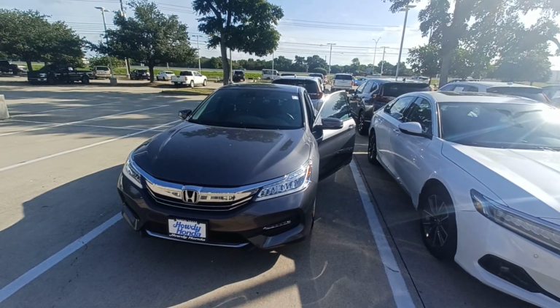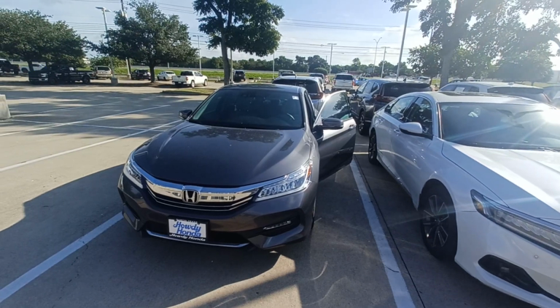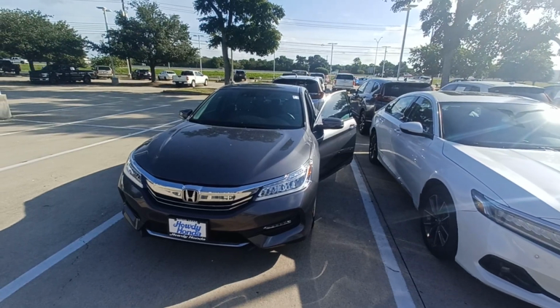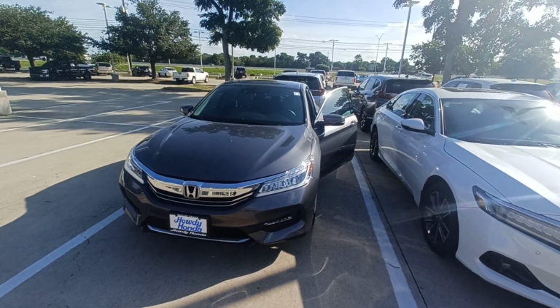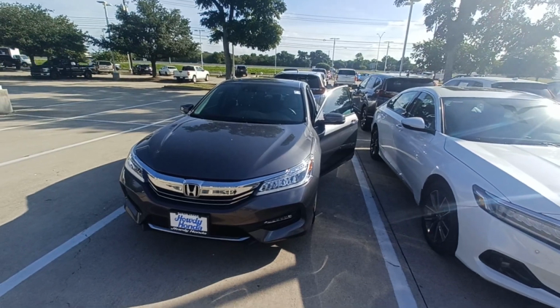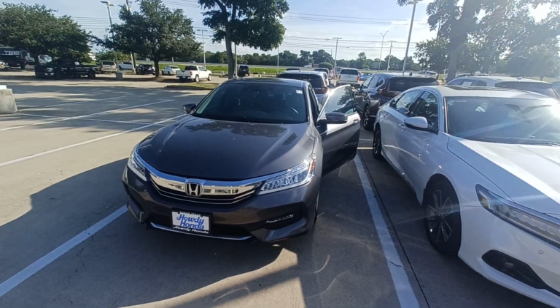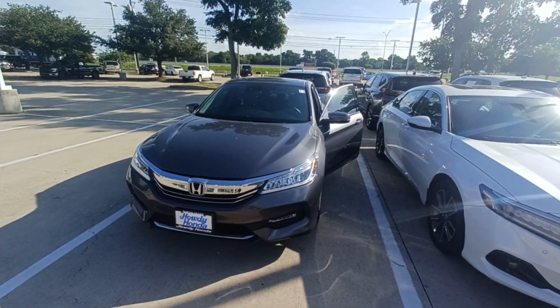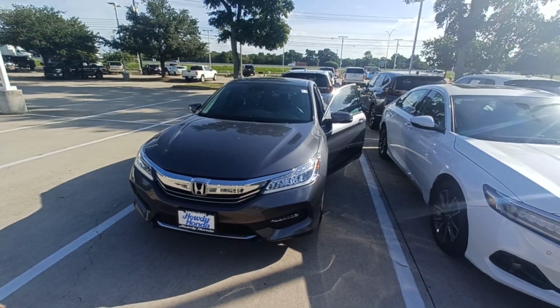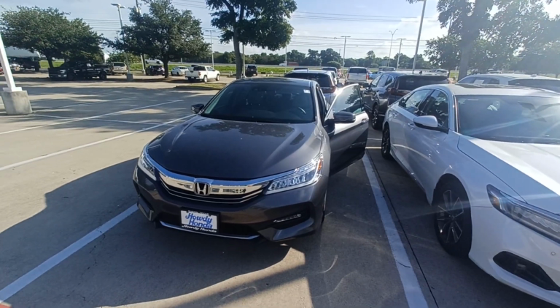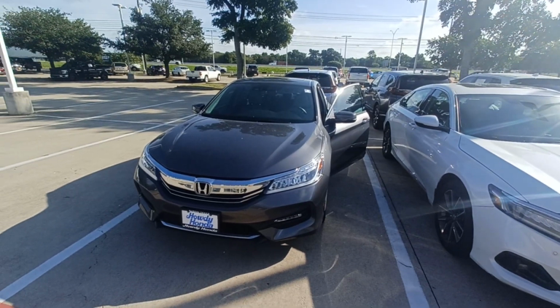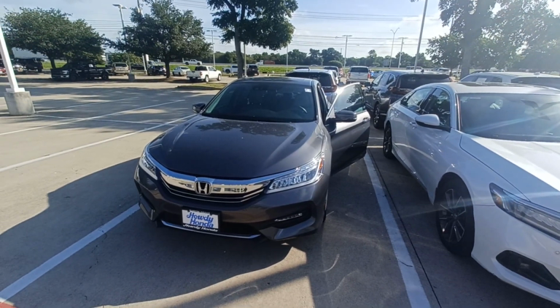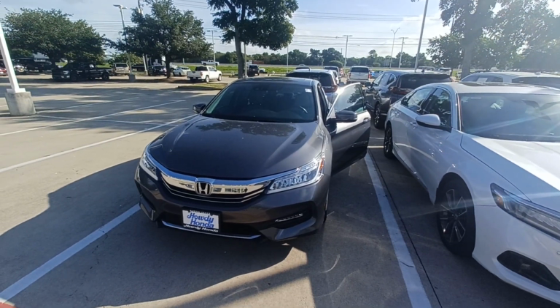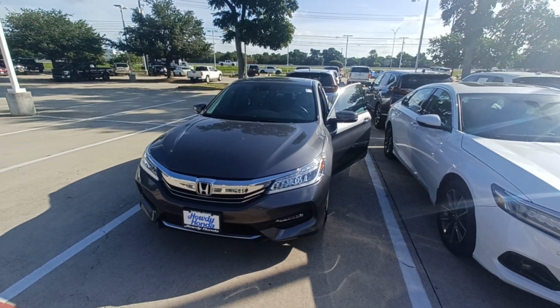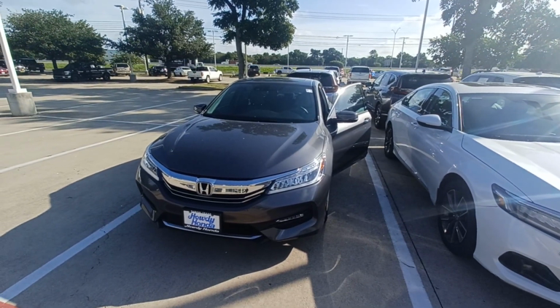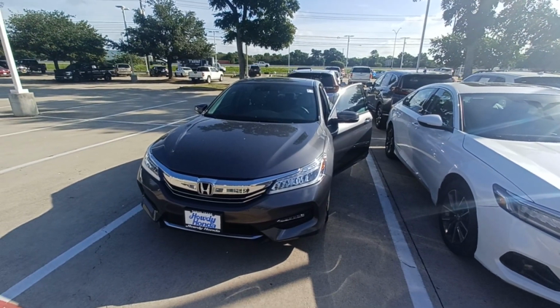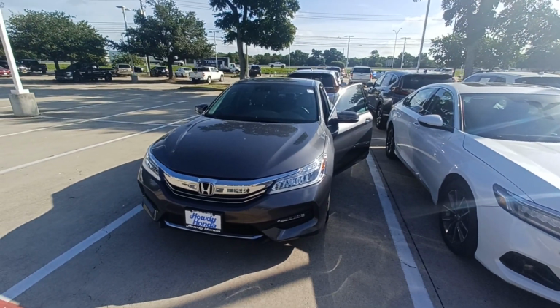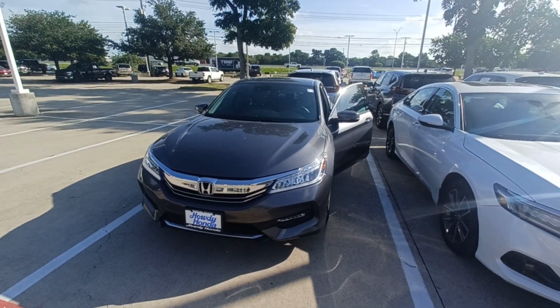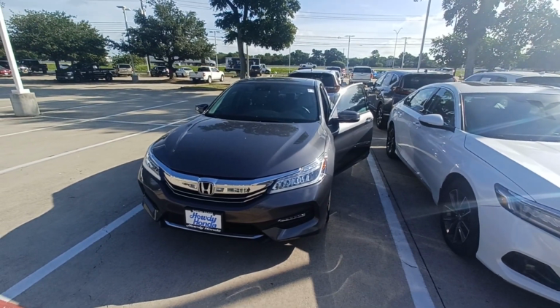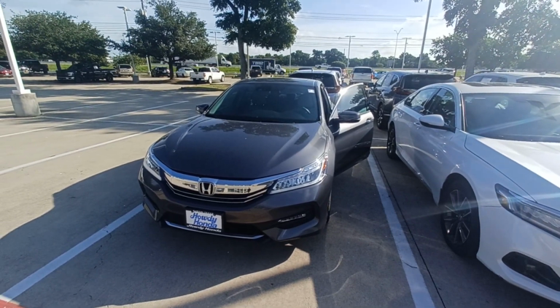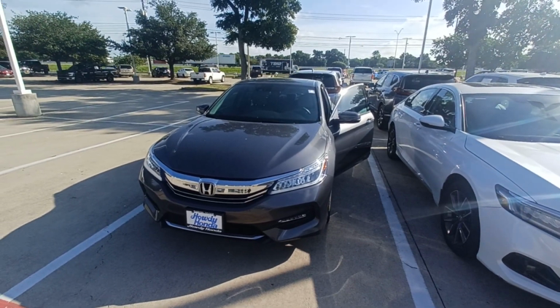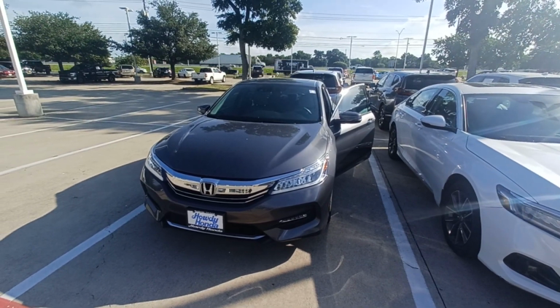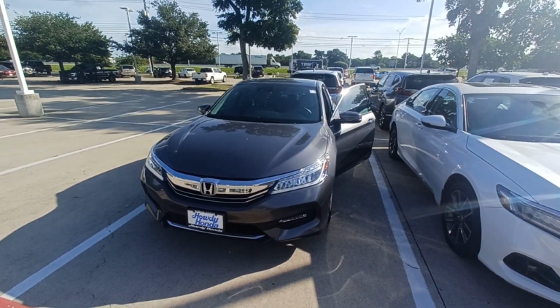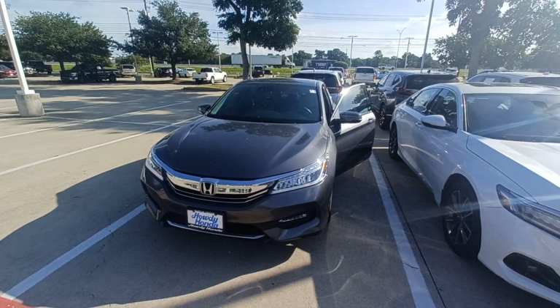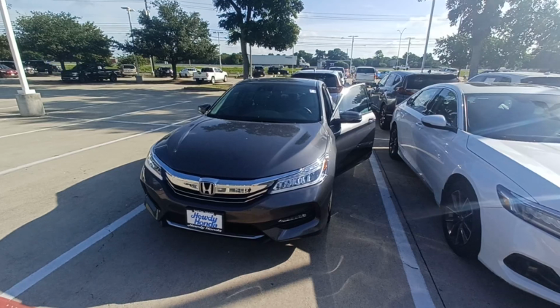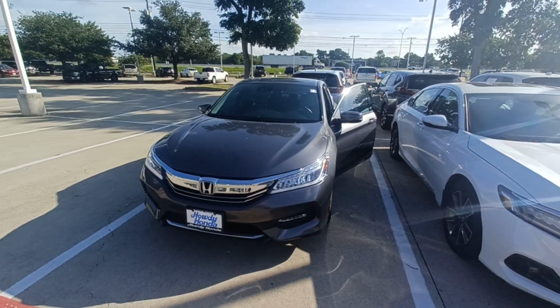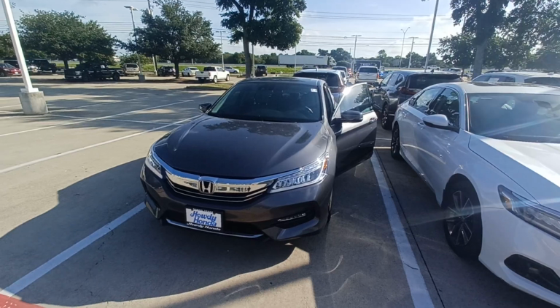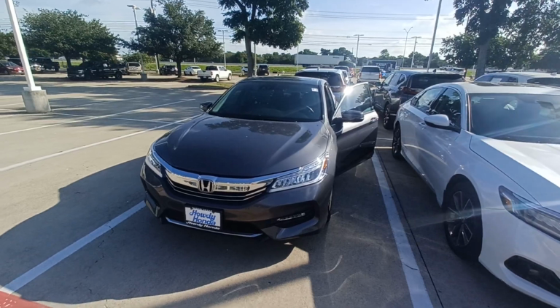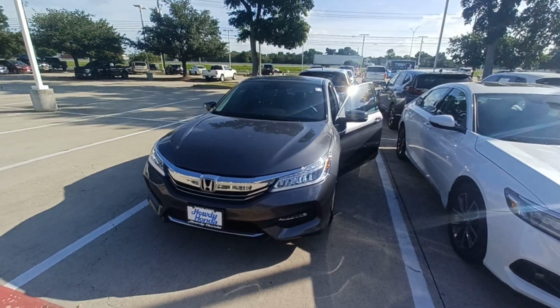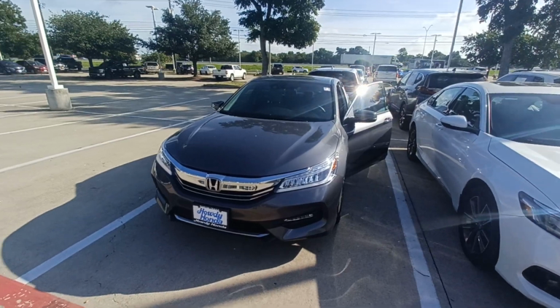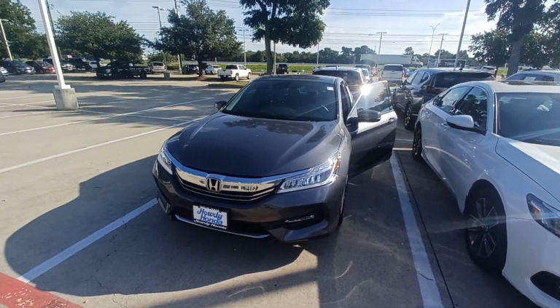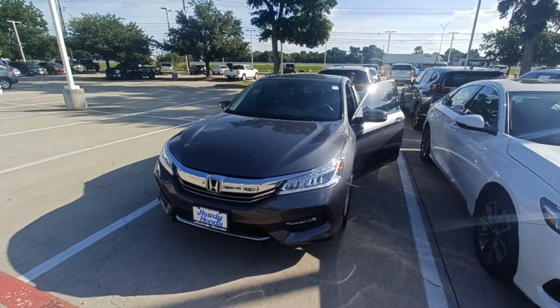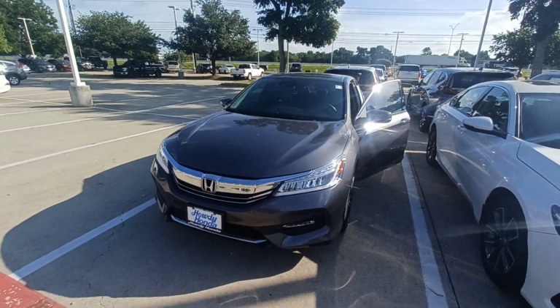This is Jason down at Howdy Honda and this is my 2017 Honda Accord Touring.